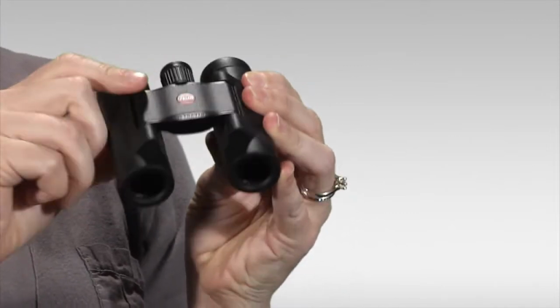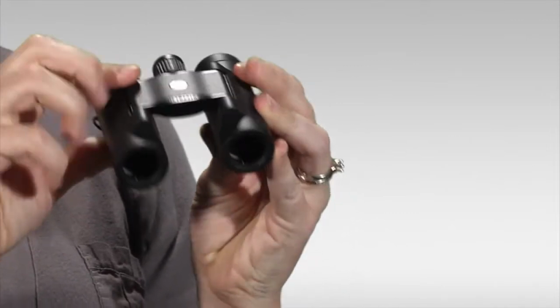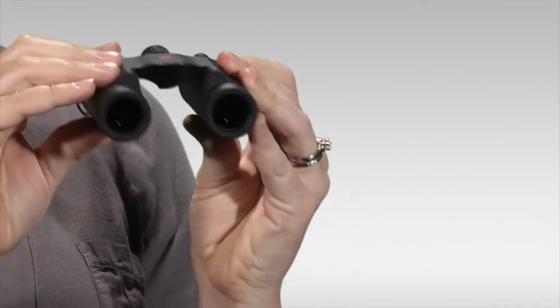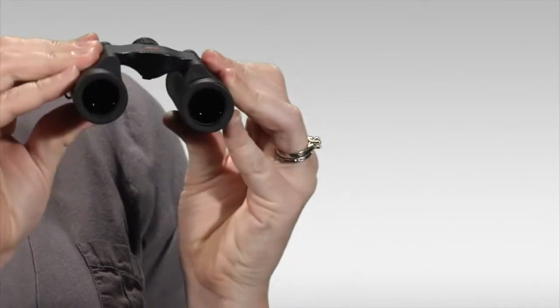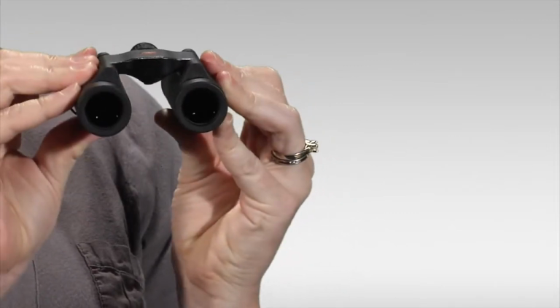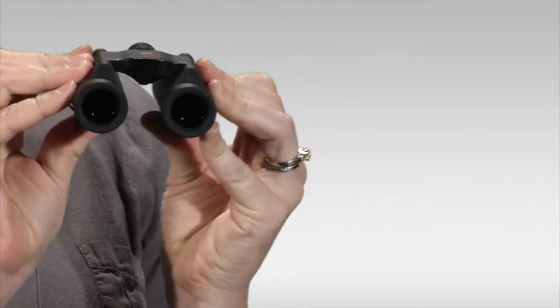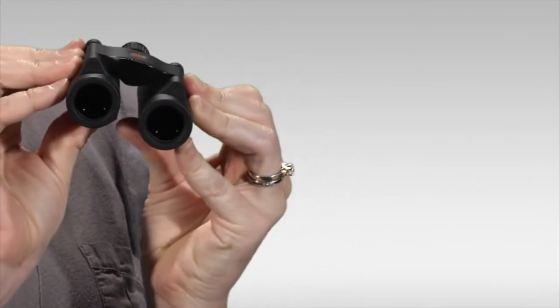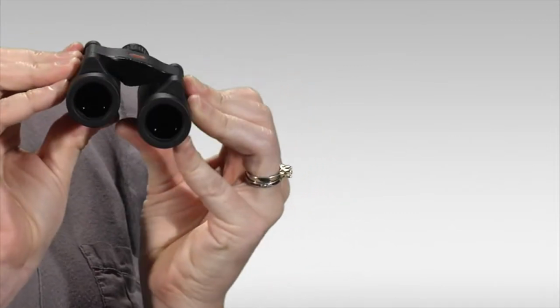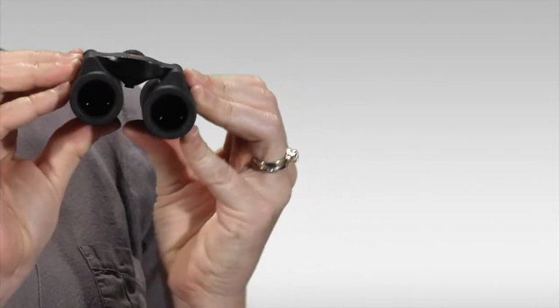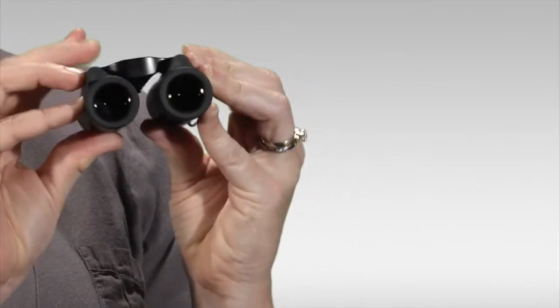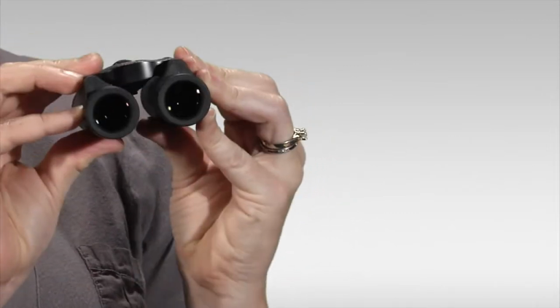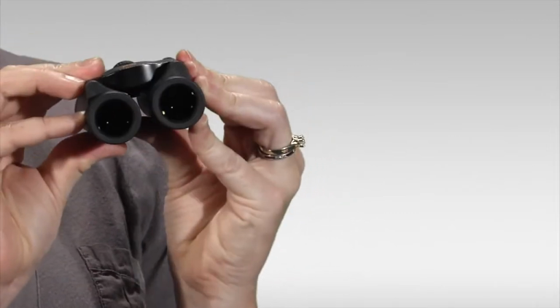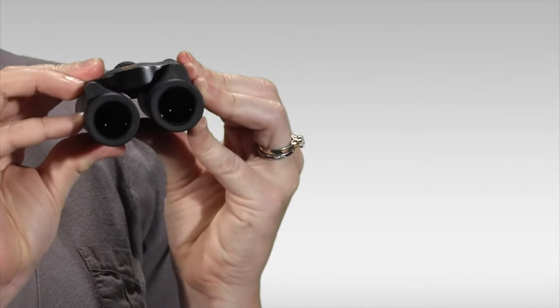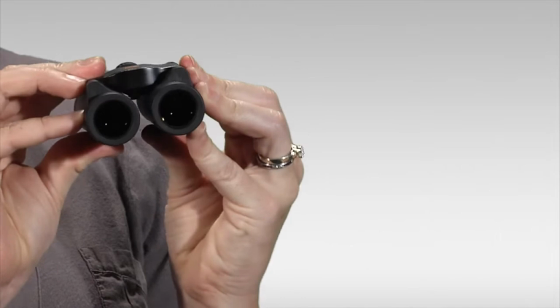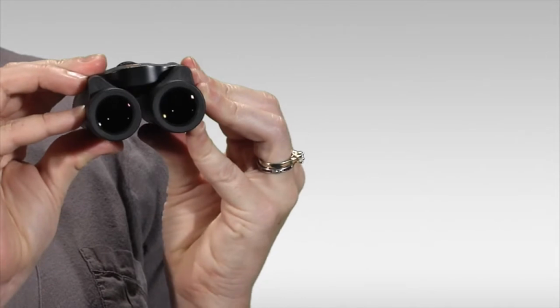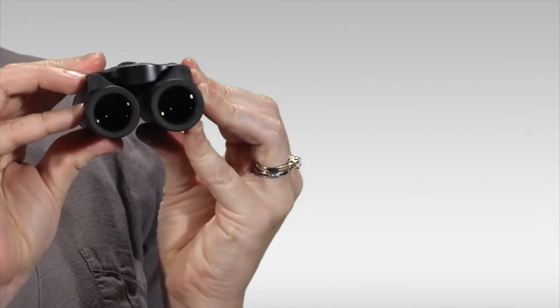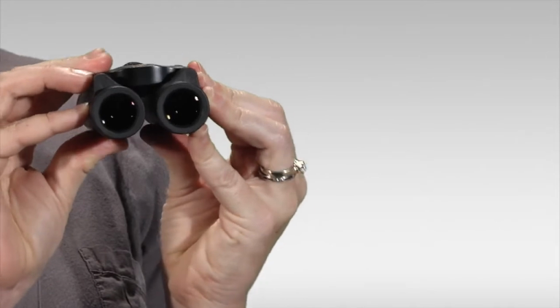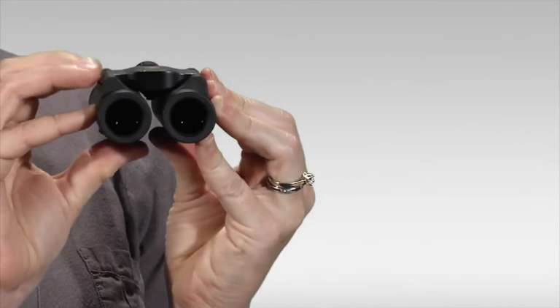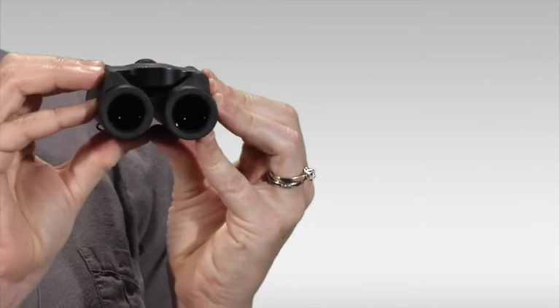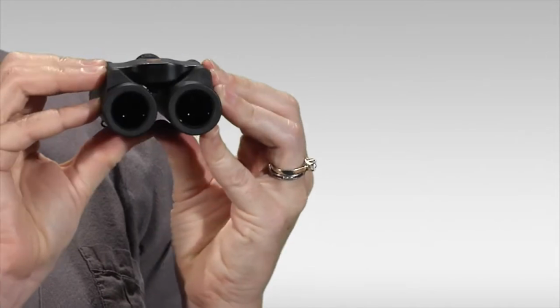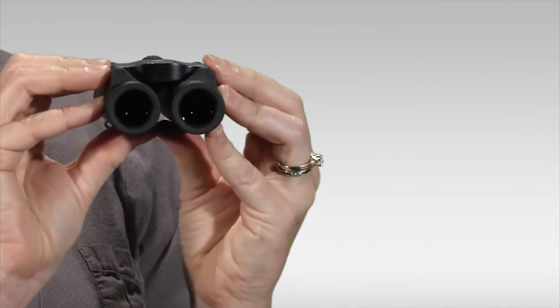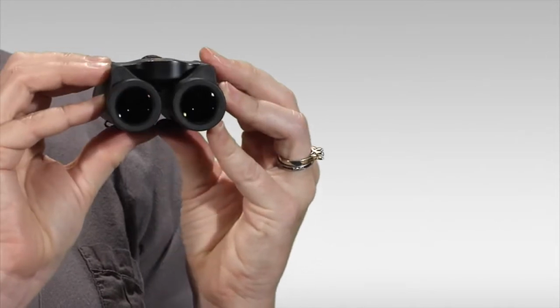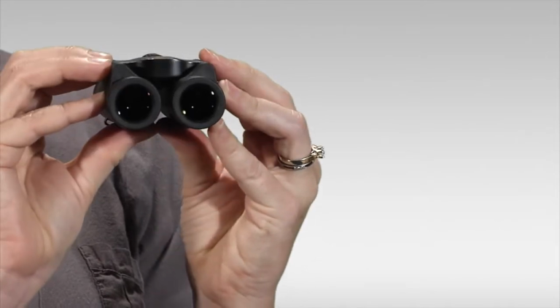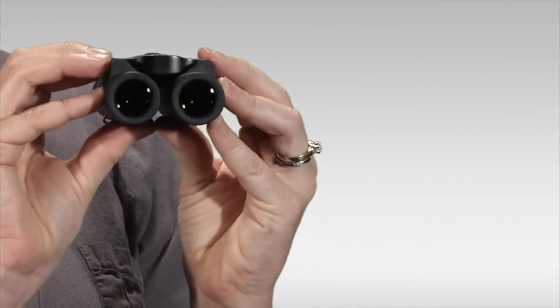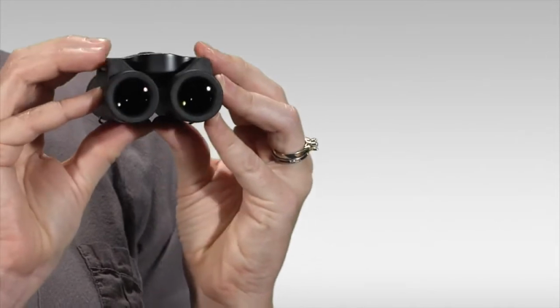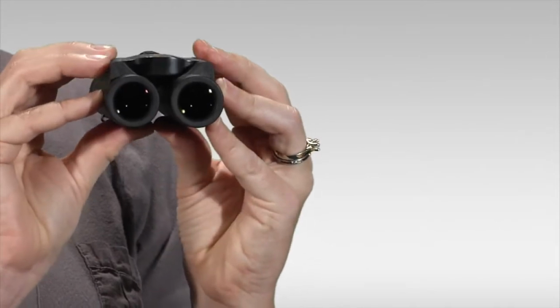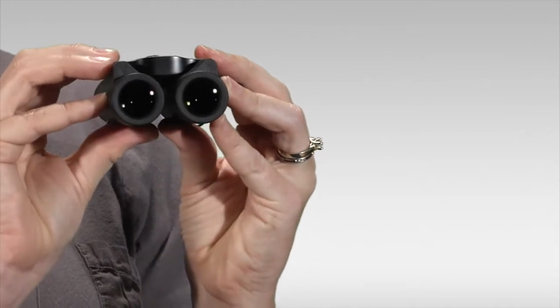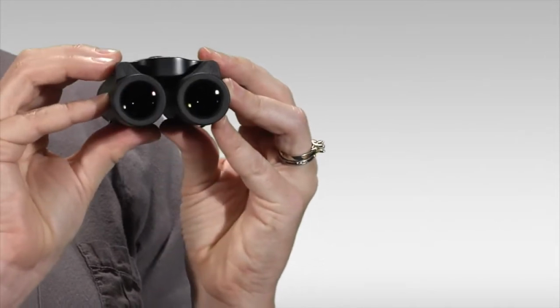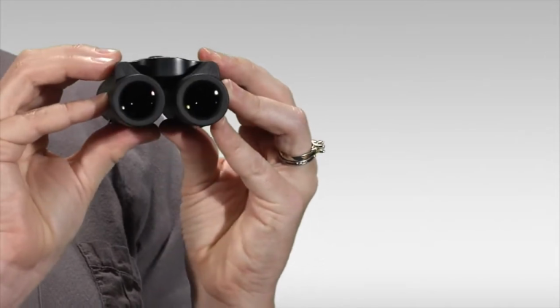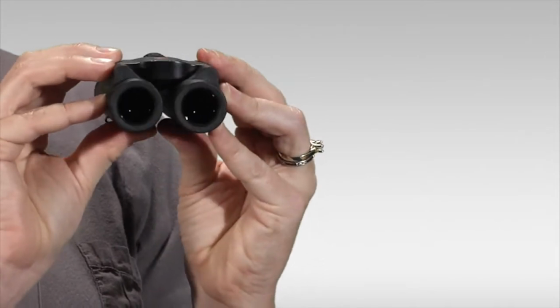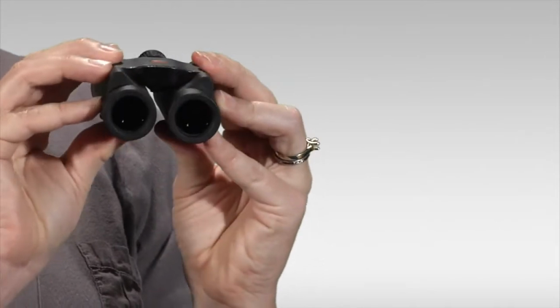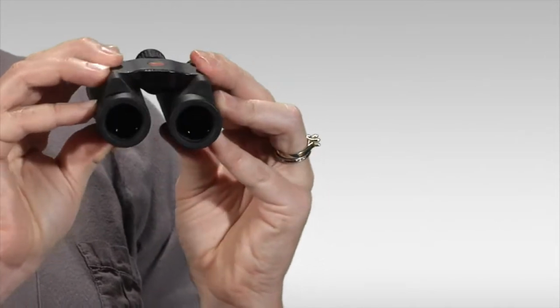They also fold very small, which is great for tossing in a pocket and taking with you when you go.